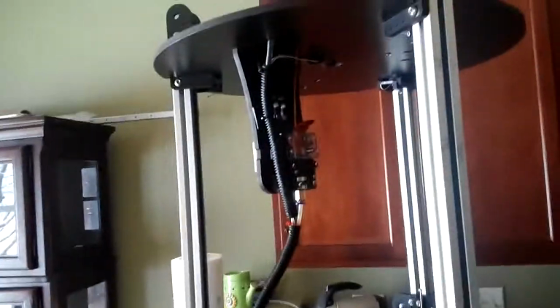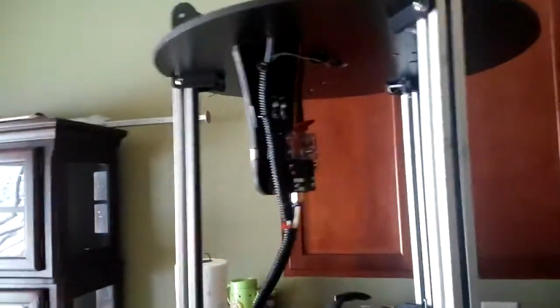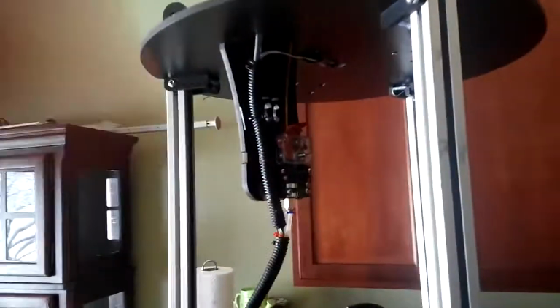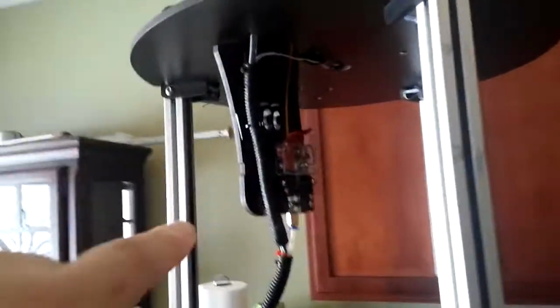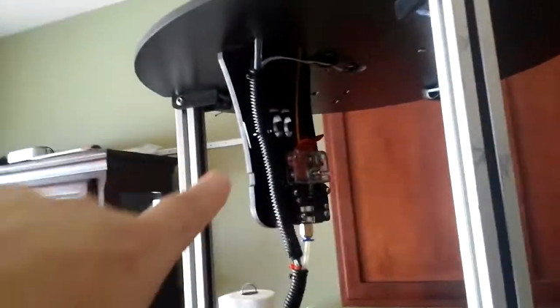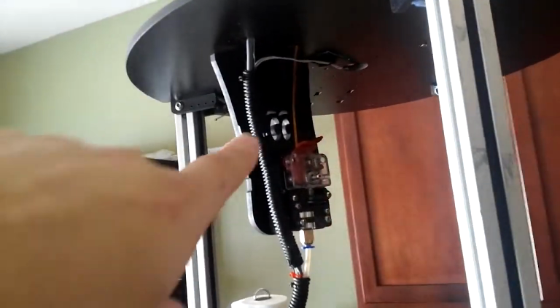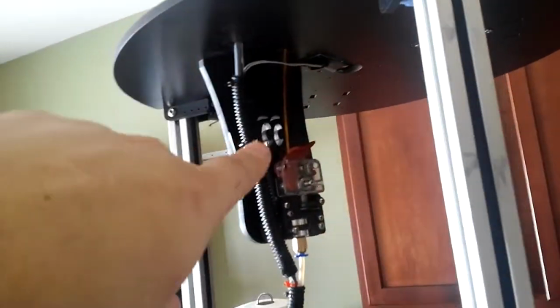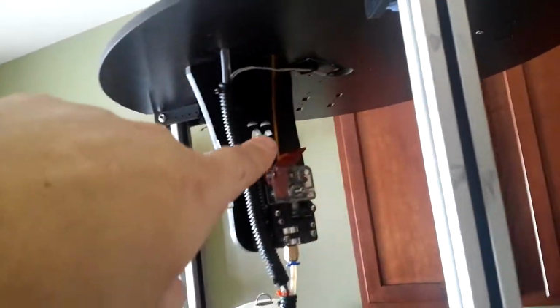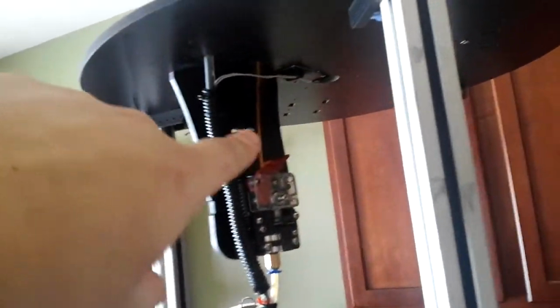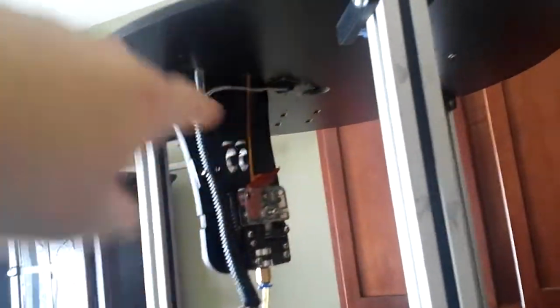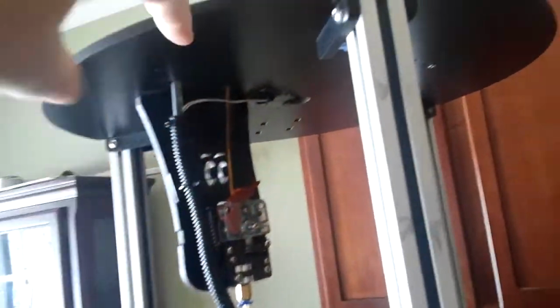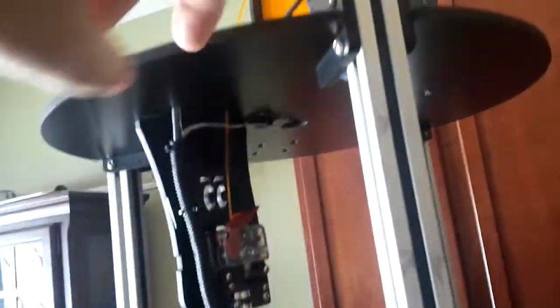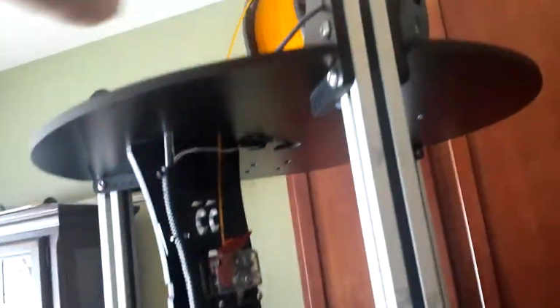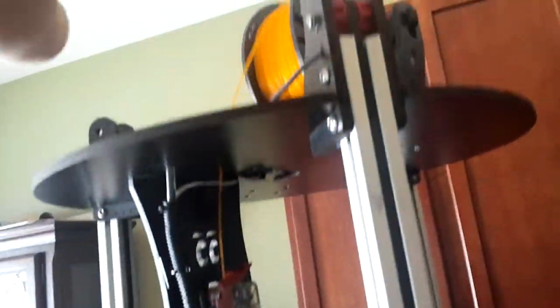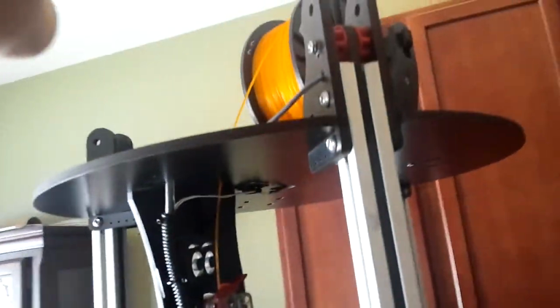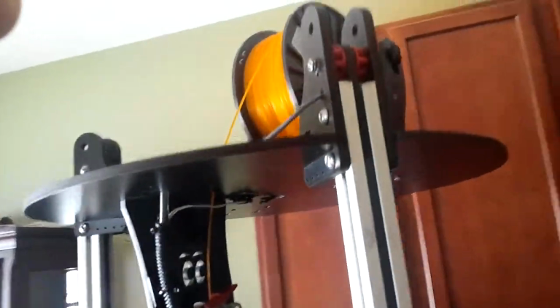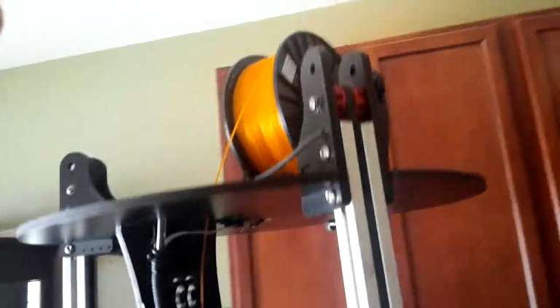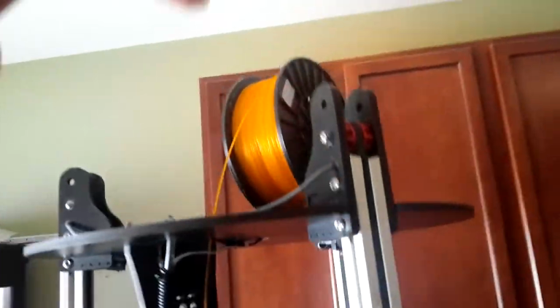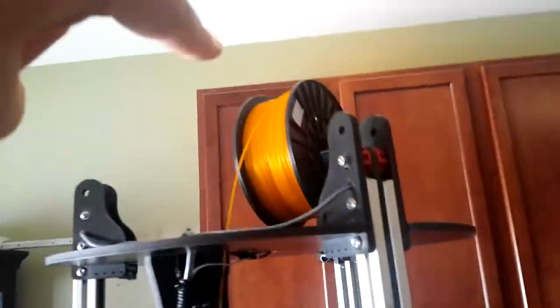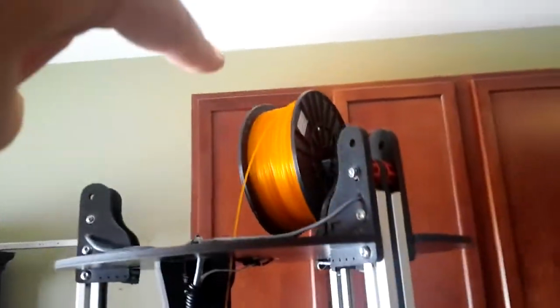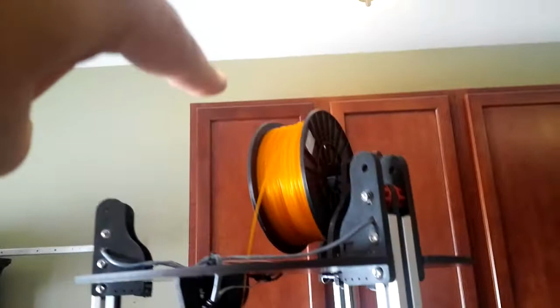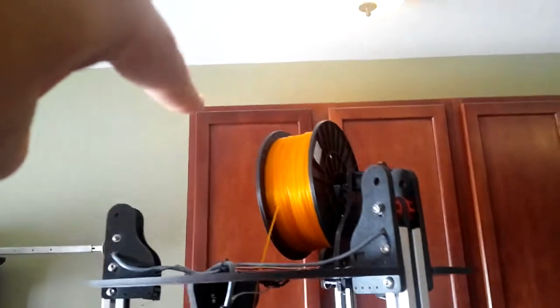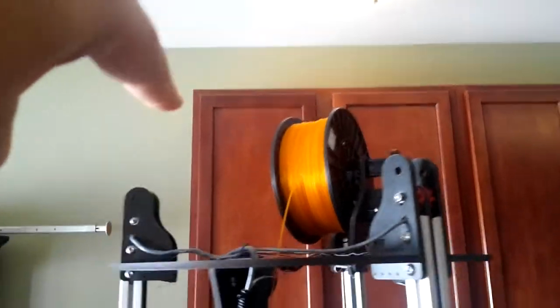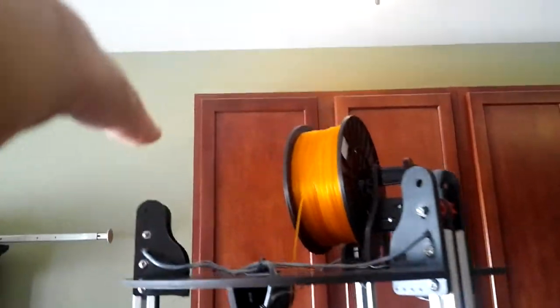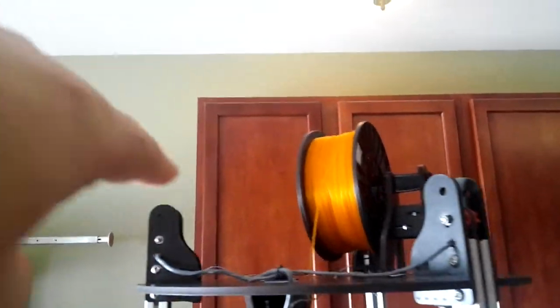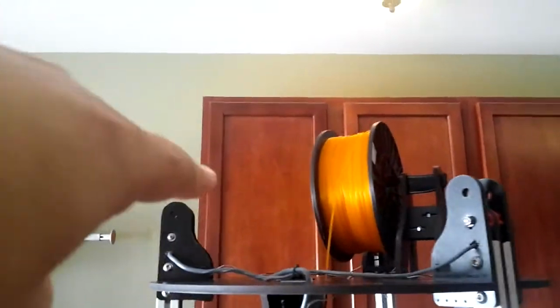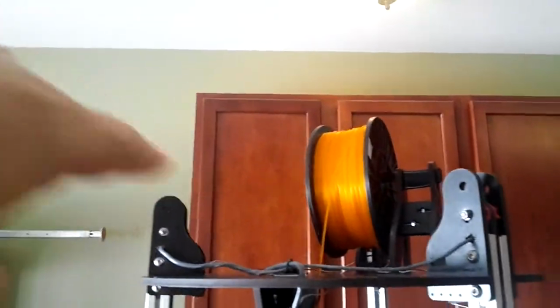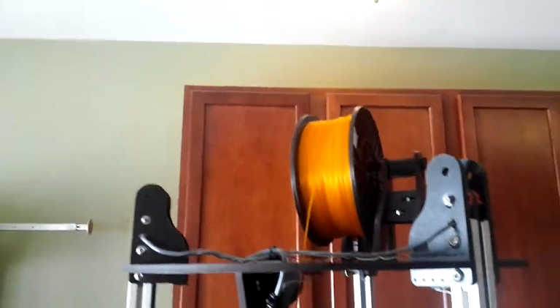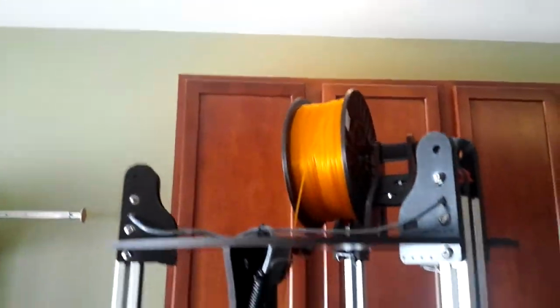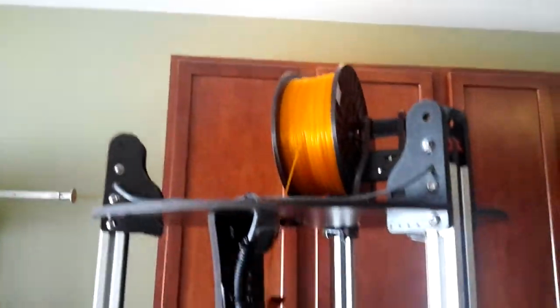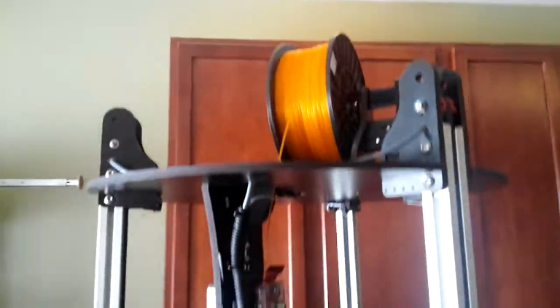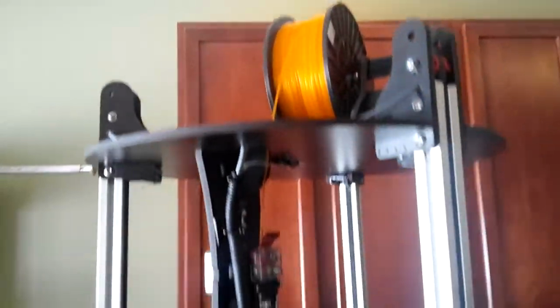Got the newer extruder and the top-mounted filament.